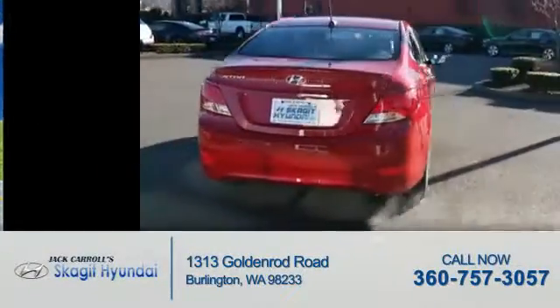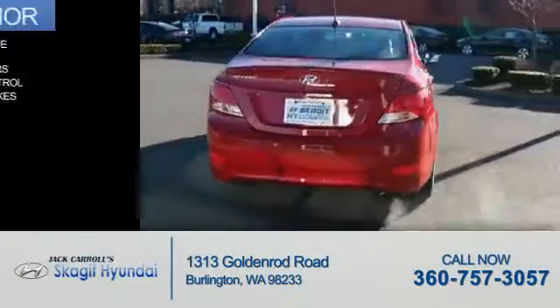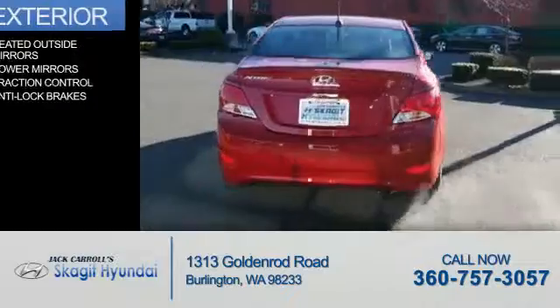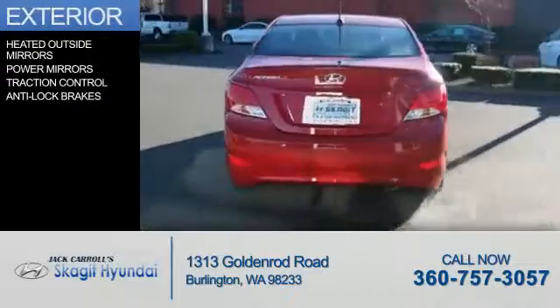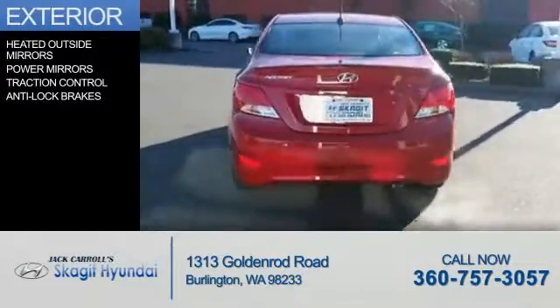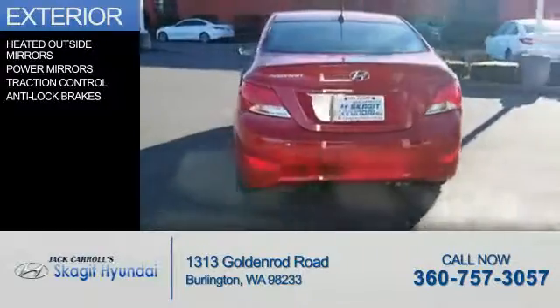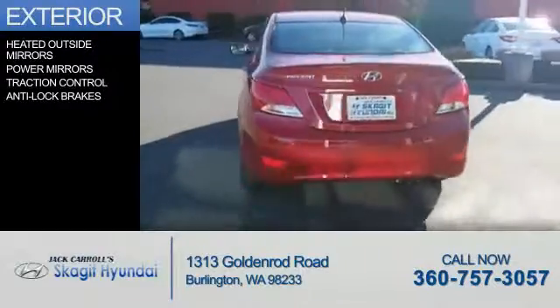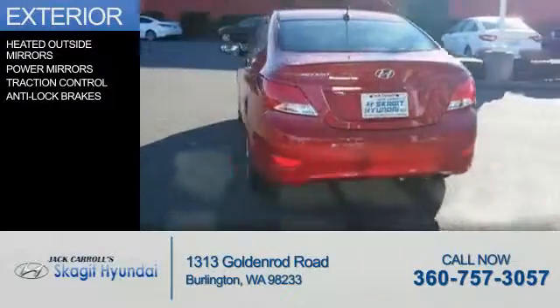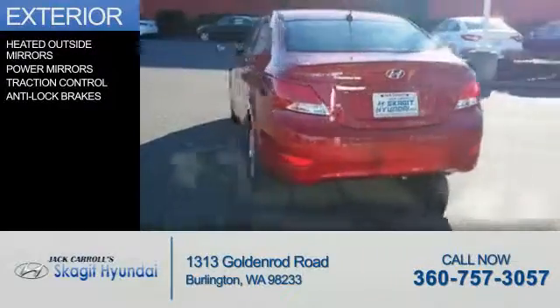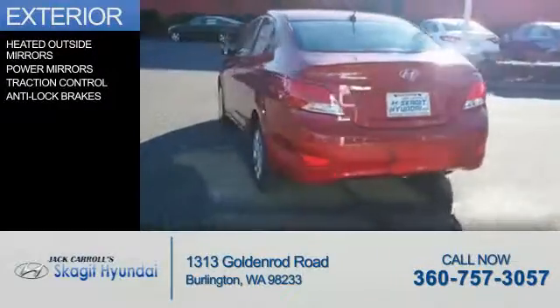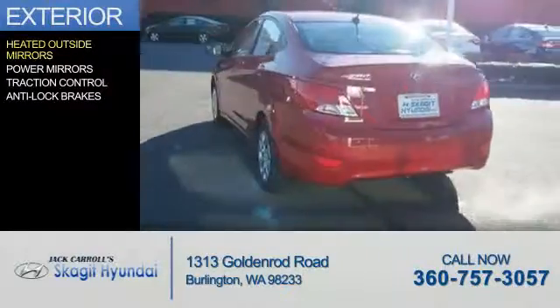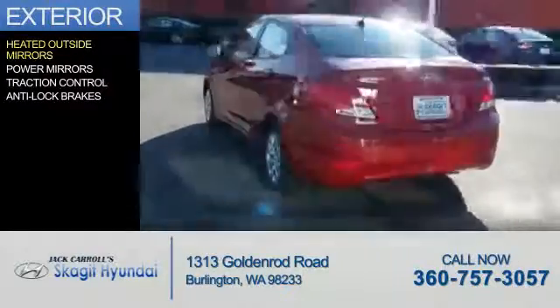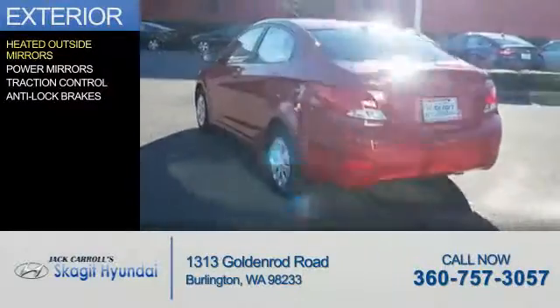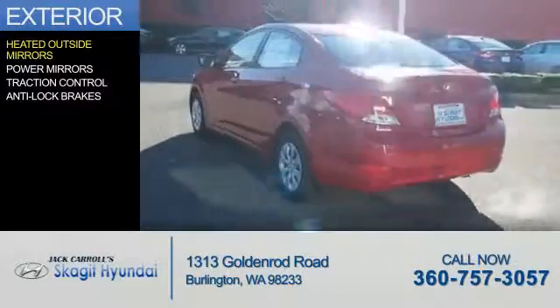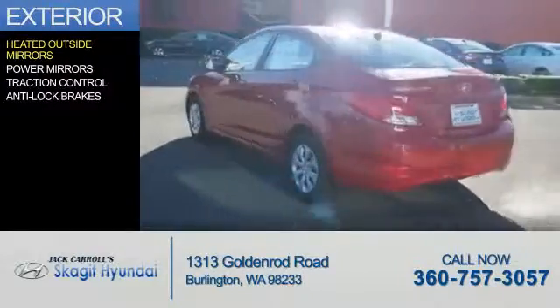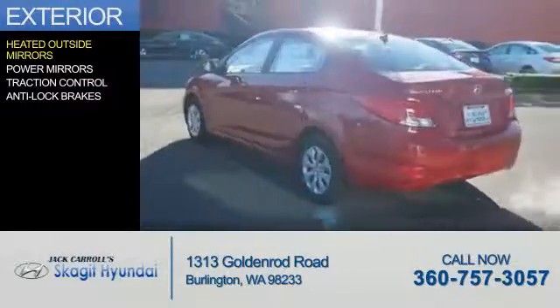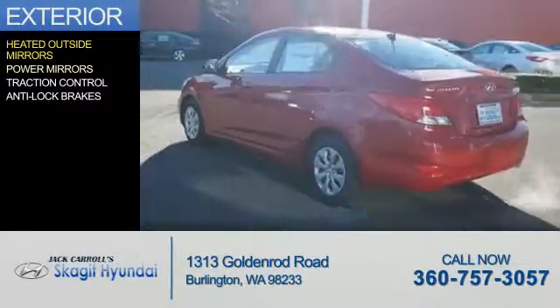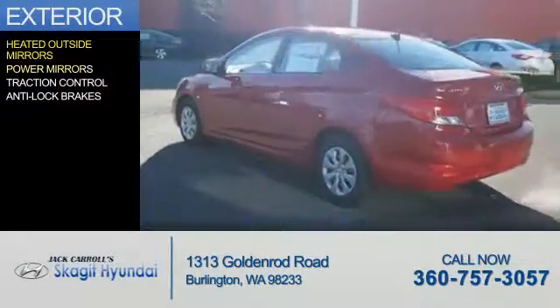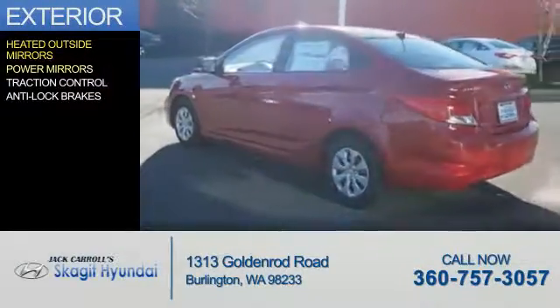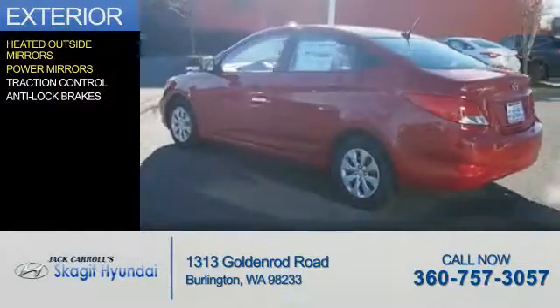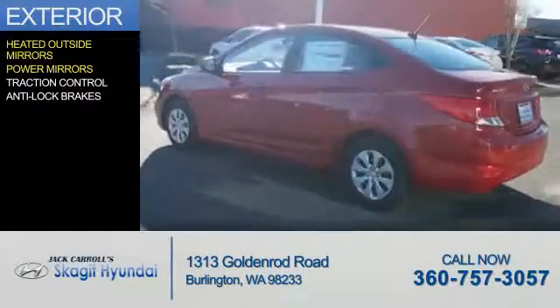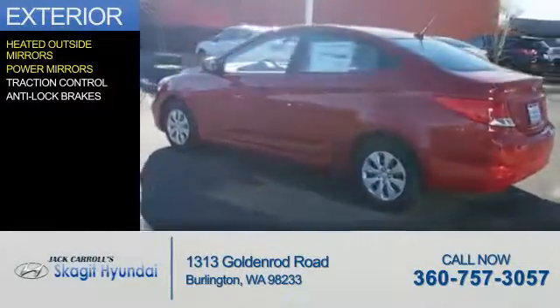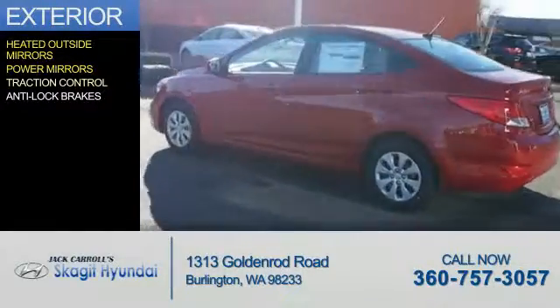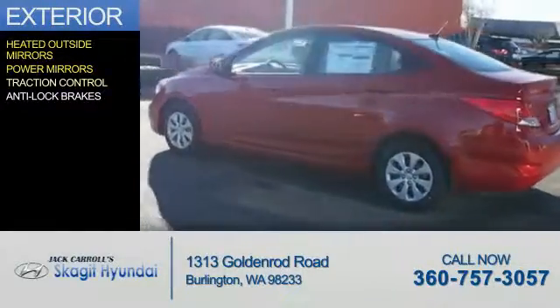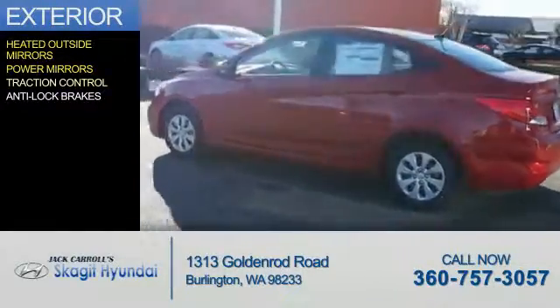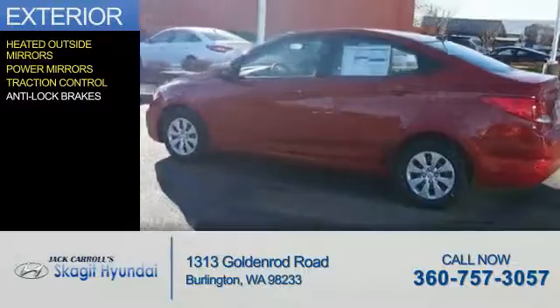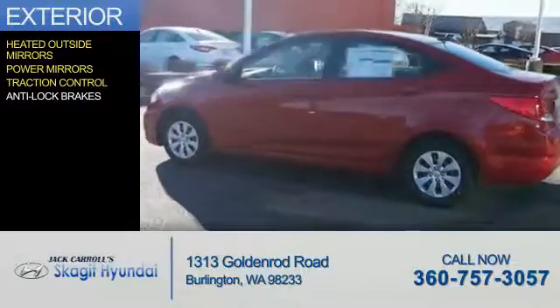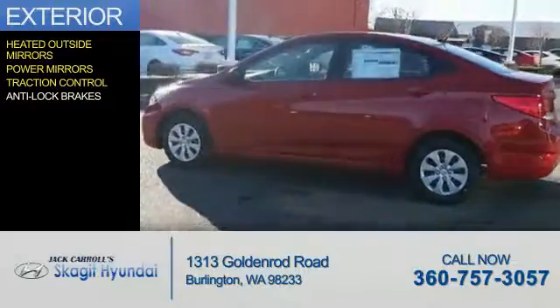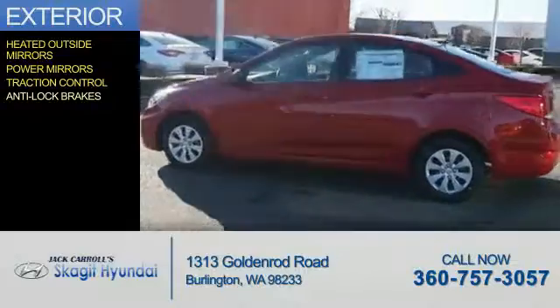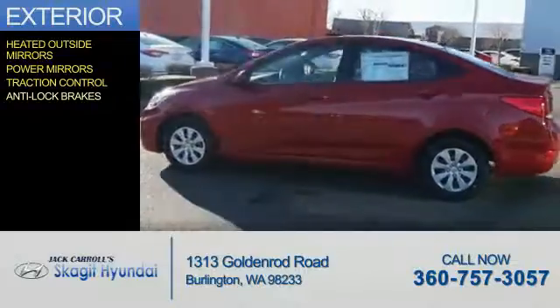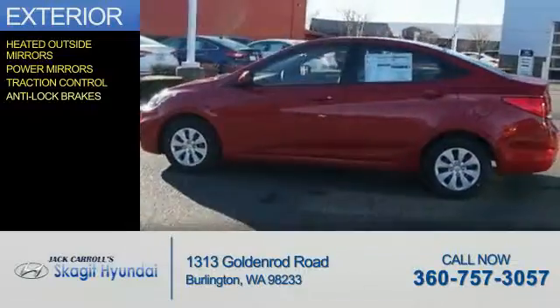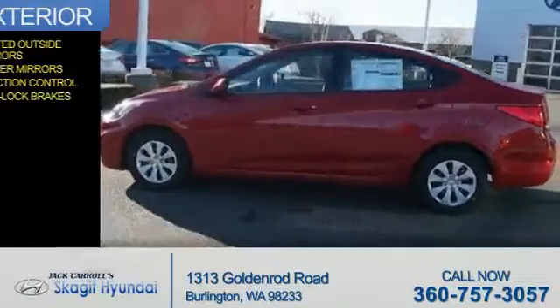The features include heated outside mirrors, power mirrors, traction control, and anti-lock brakes.